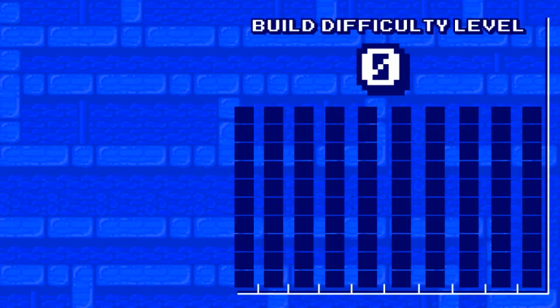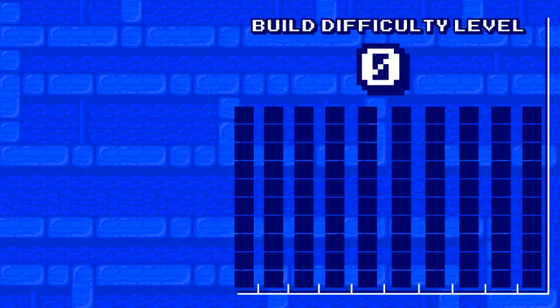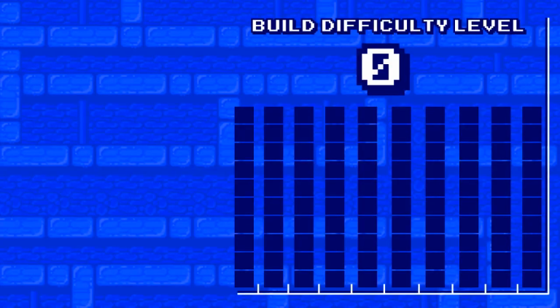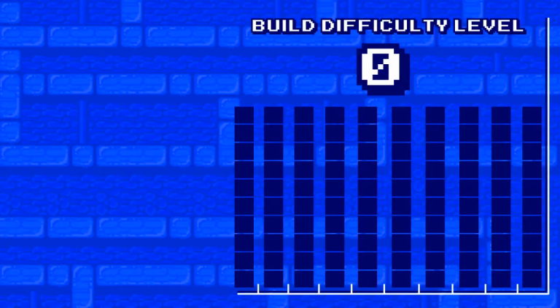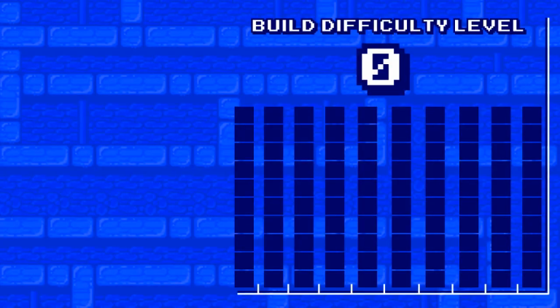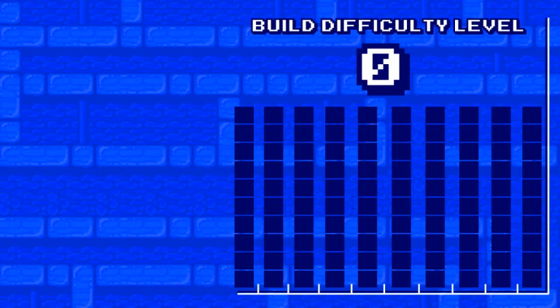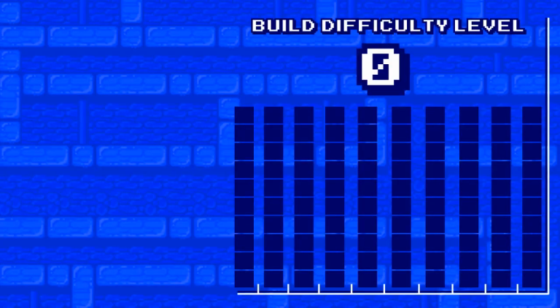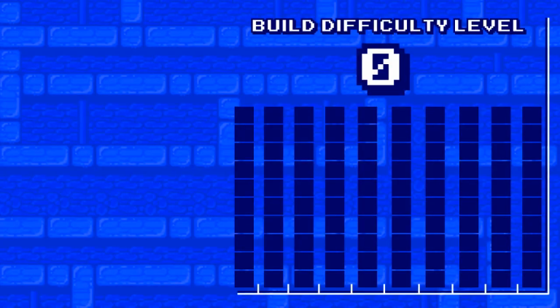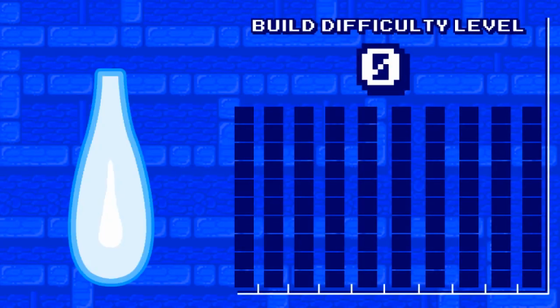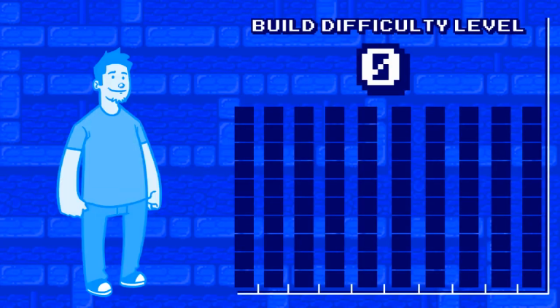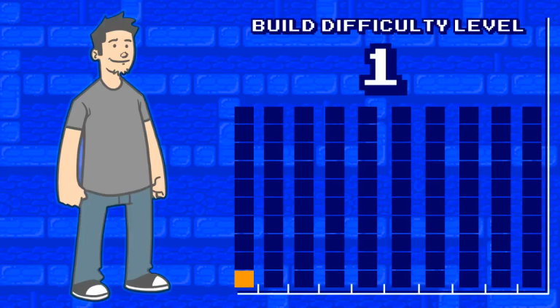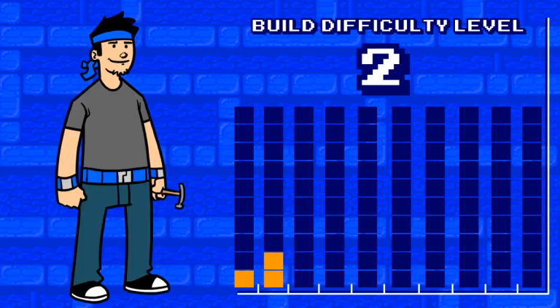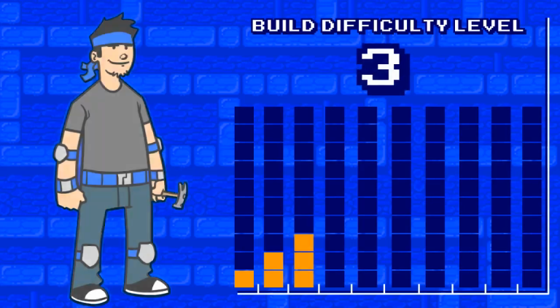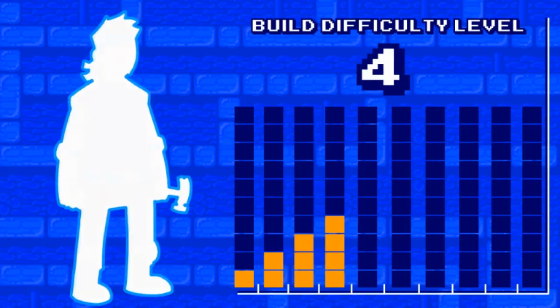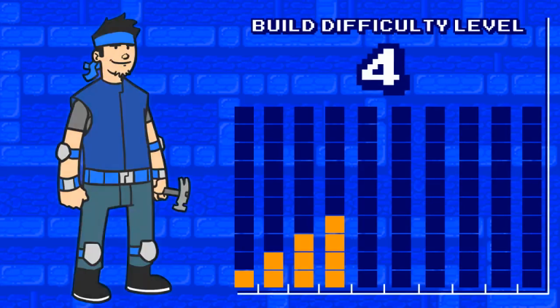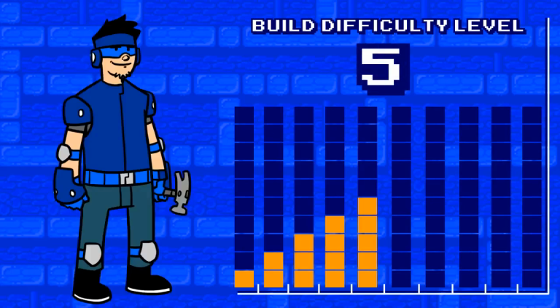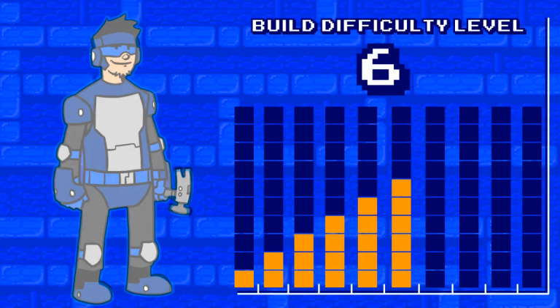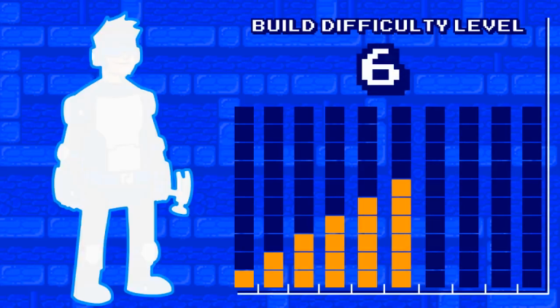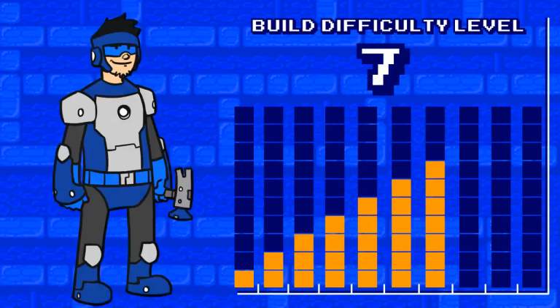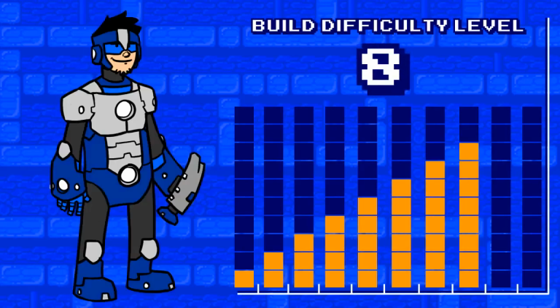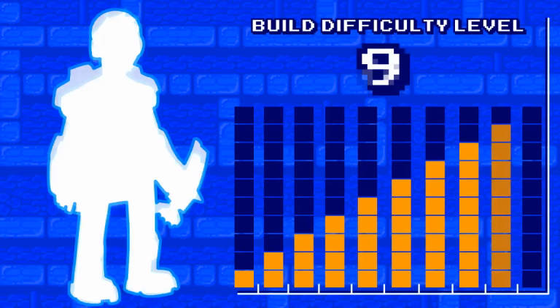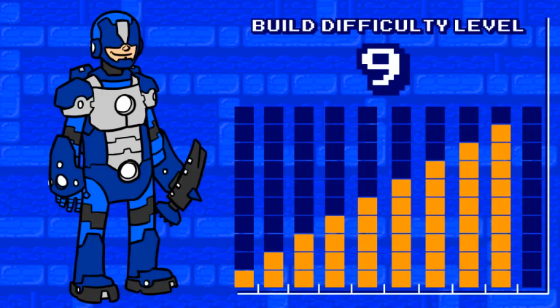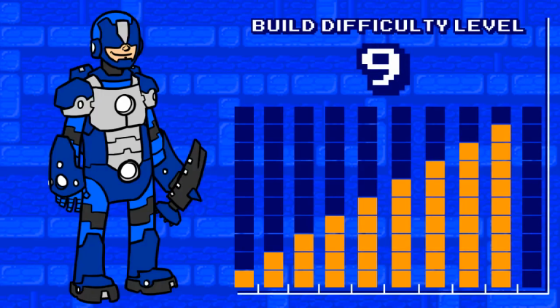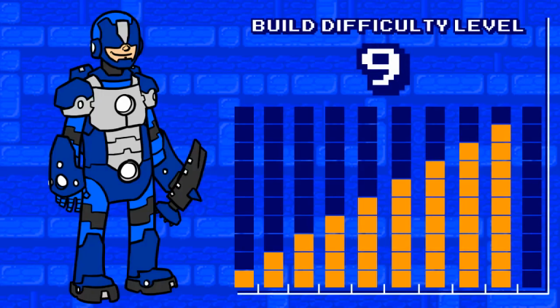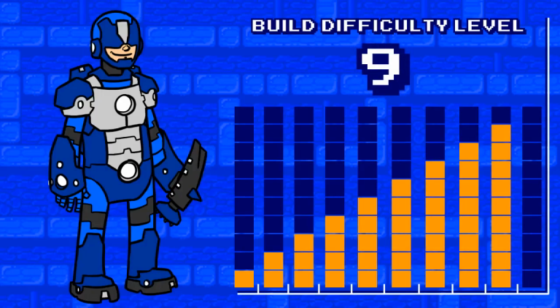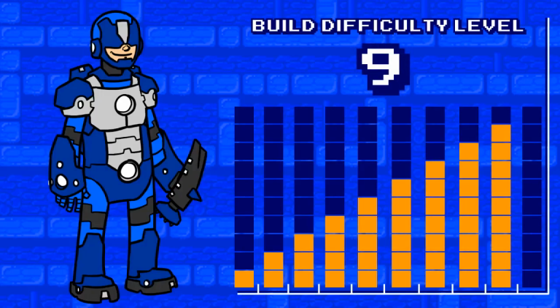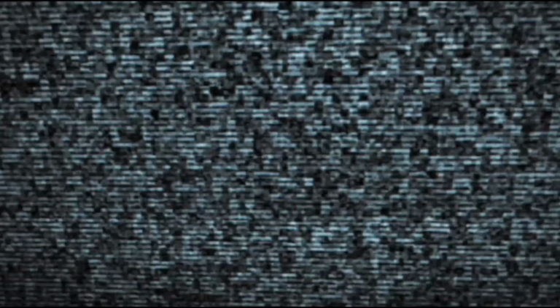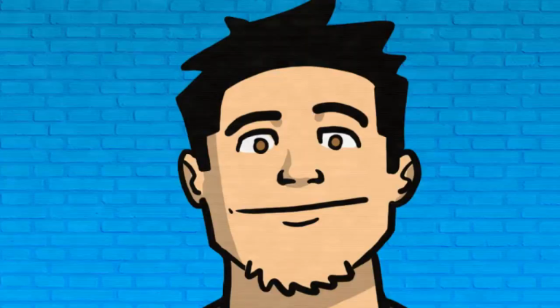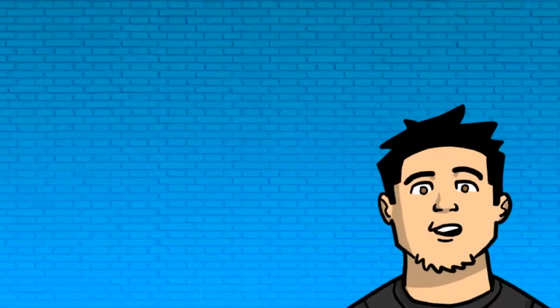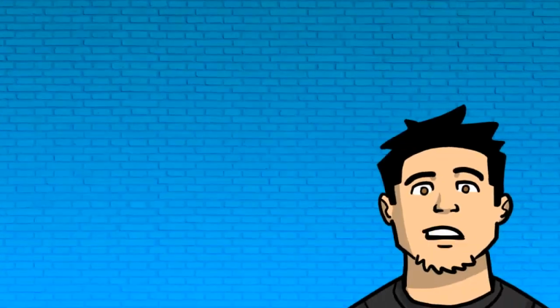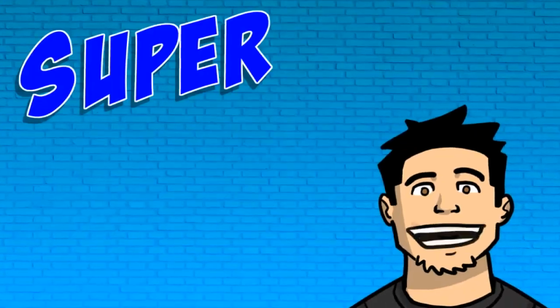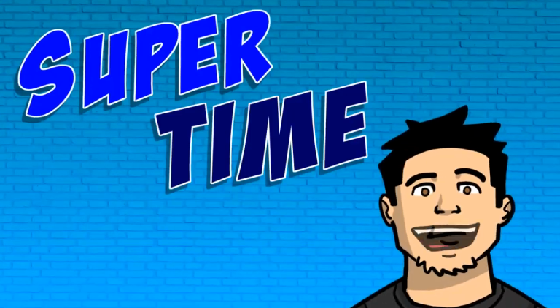This build's difficulty level is... nine! Super time!